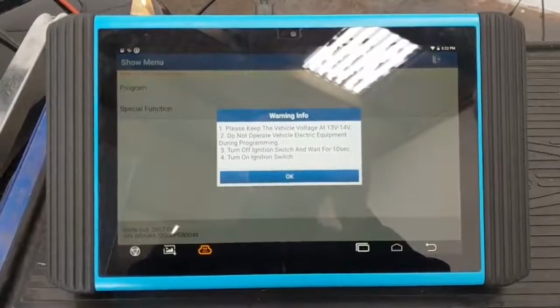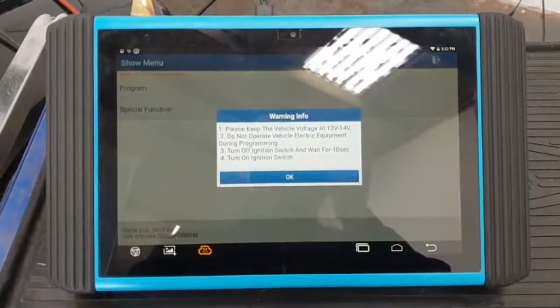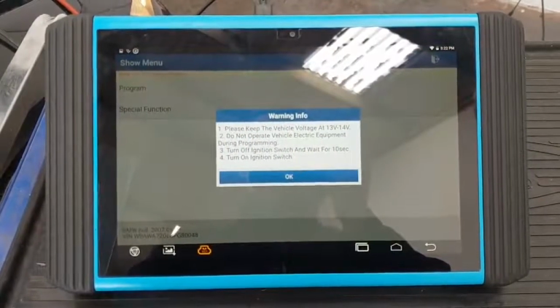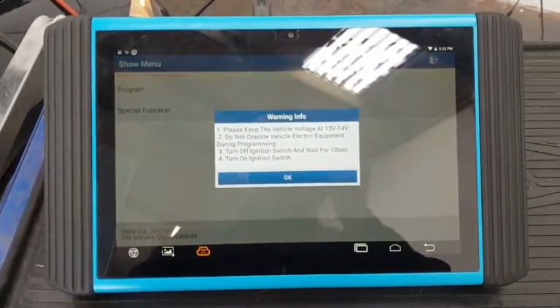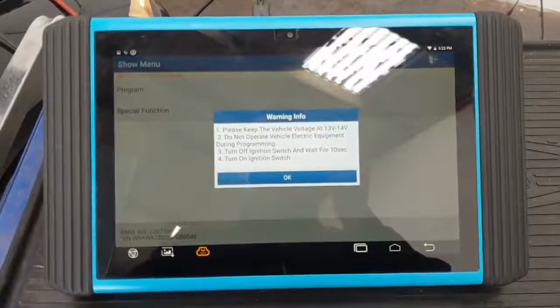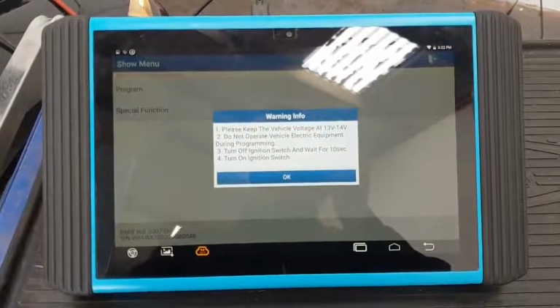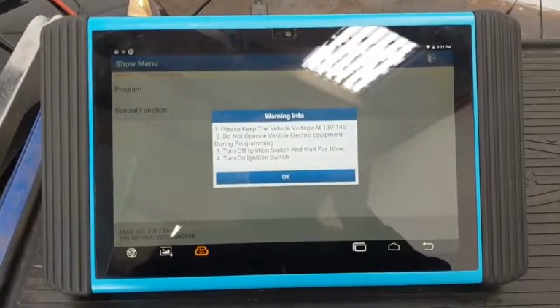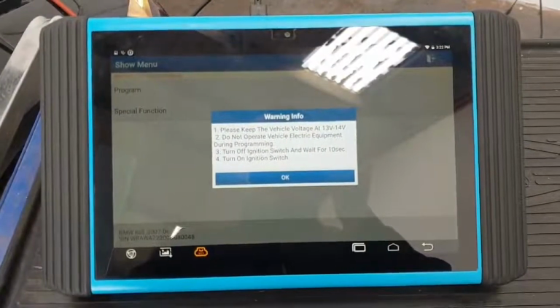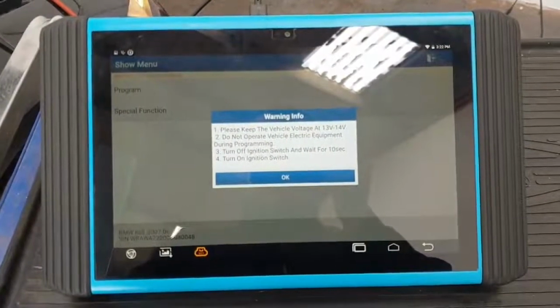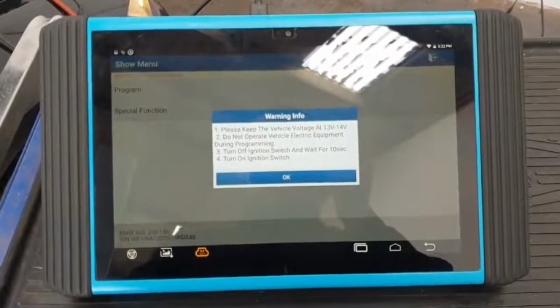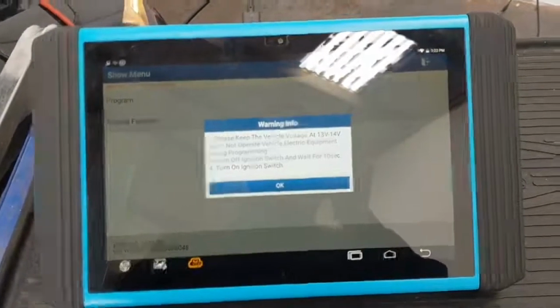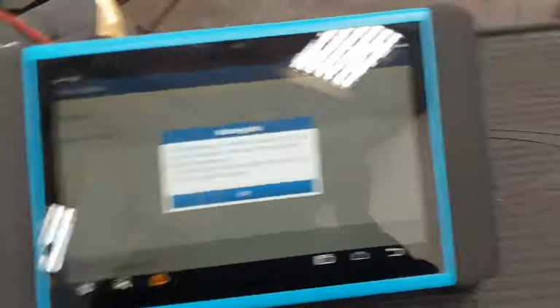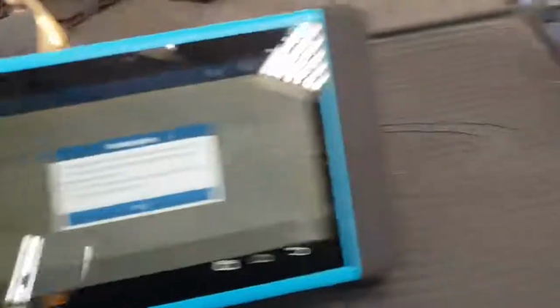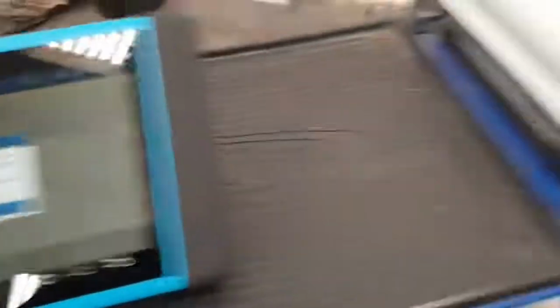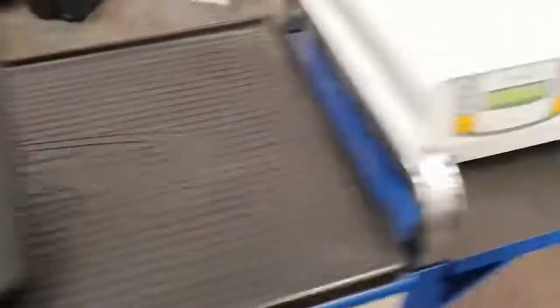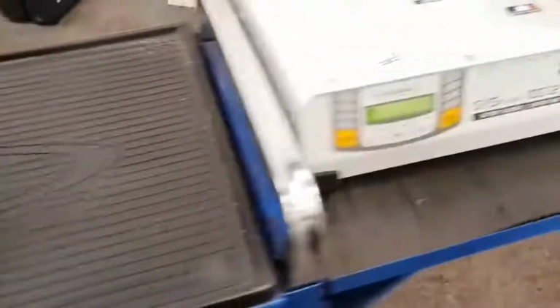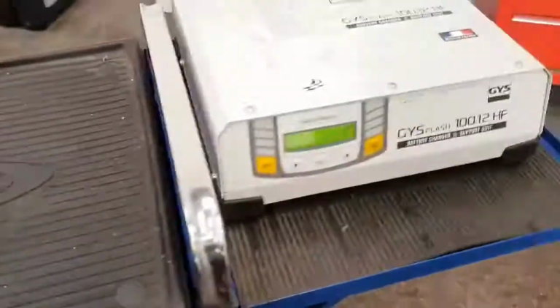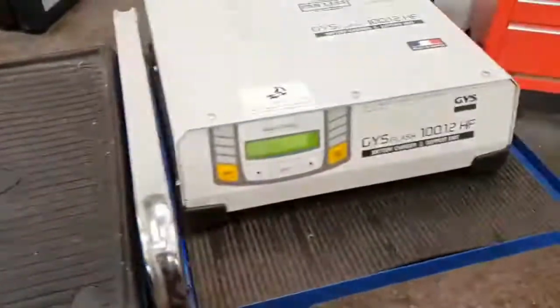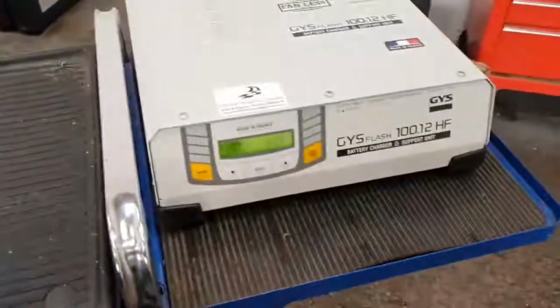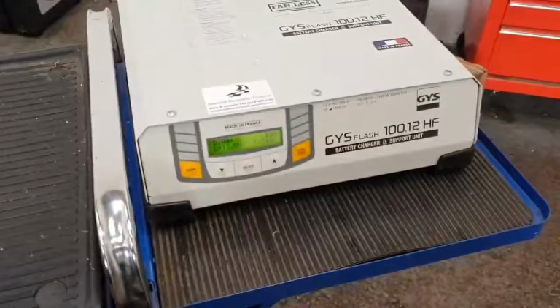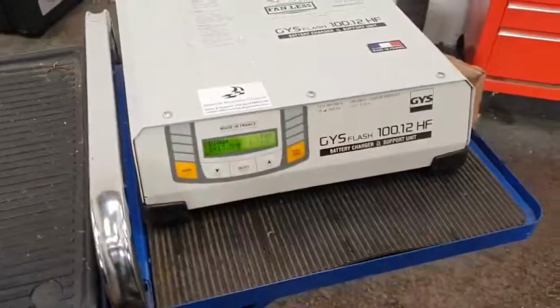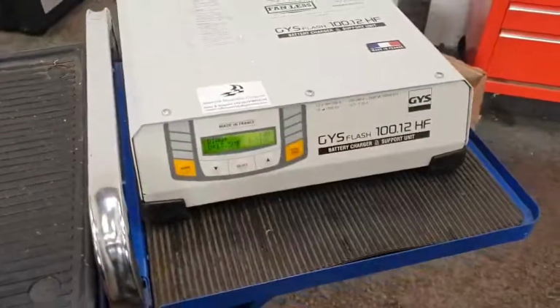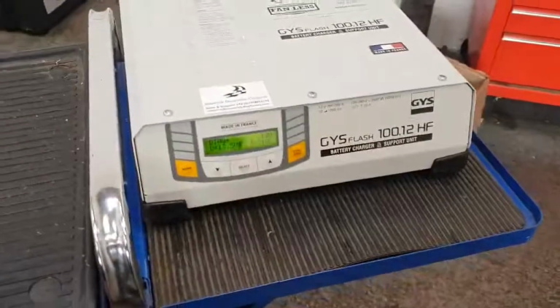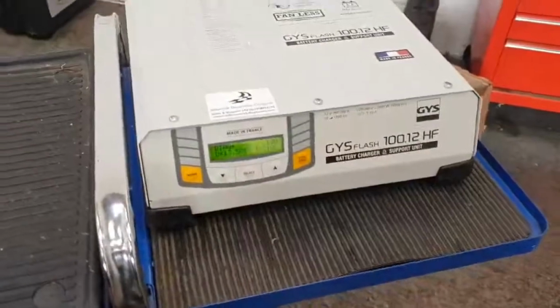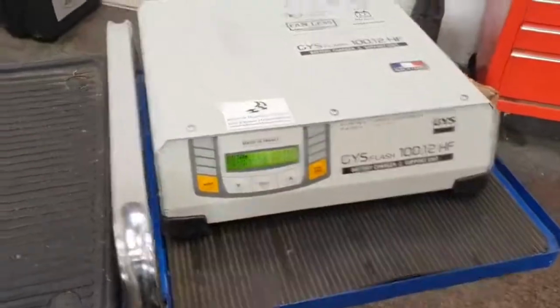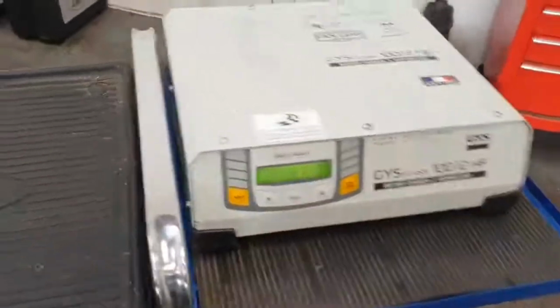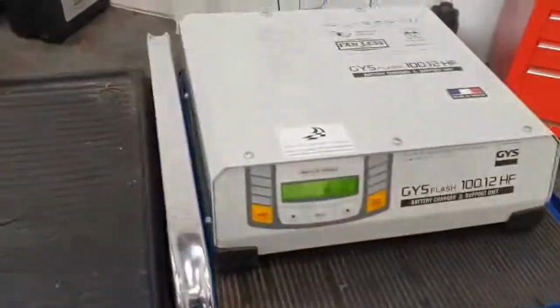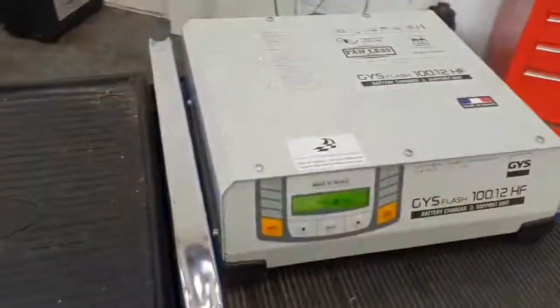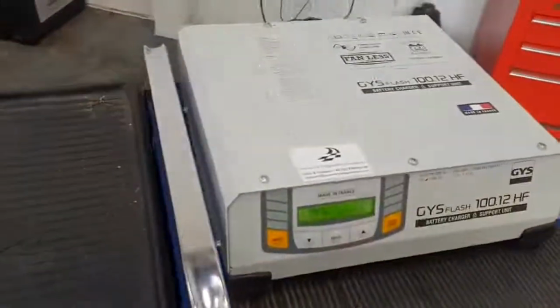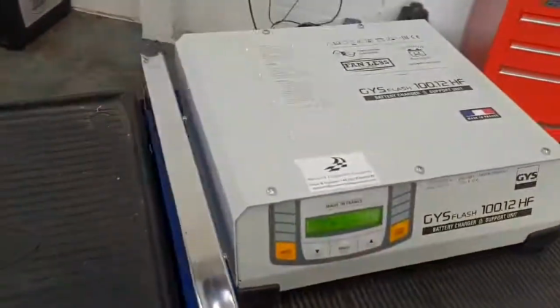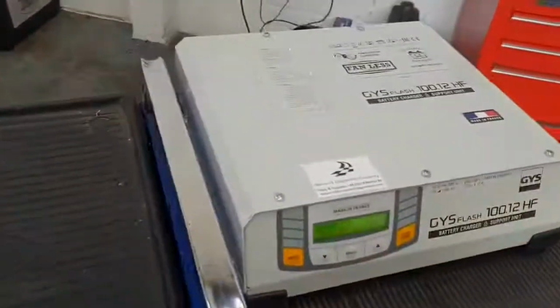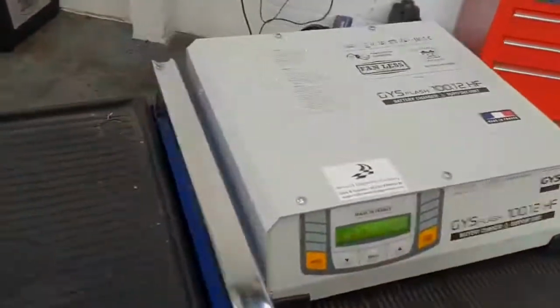Just some prerequisites. We have obviously the battery maintainer on. At the moment we're pulling 21 amps.